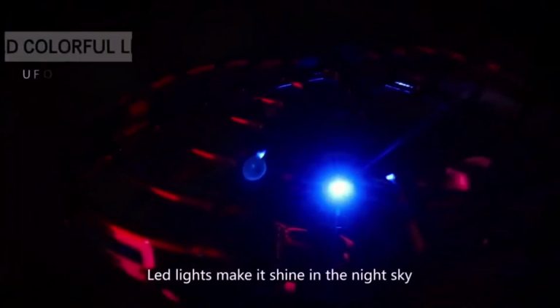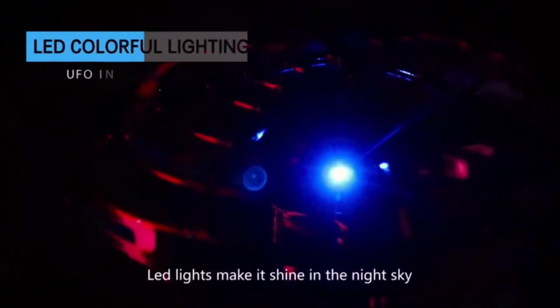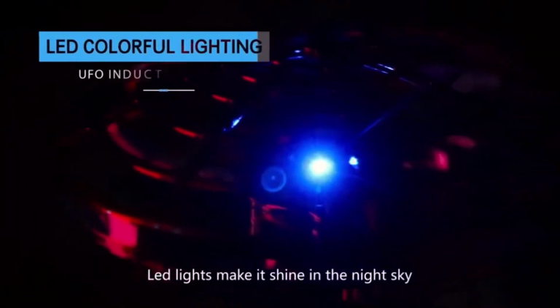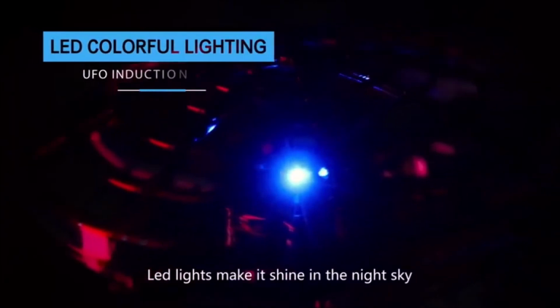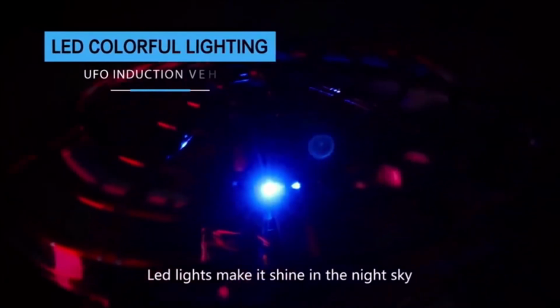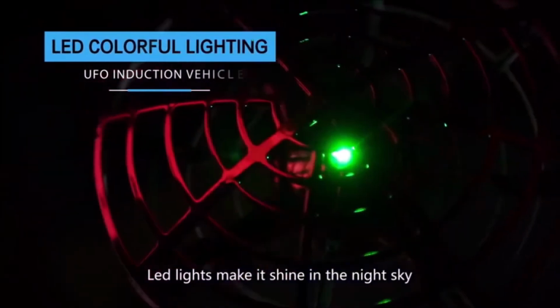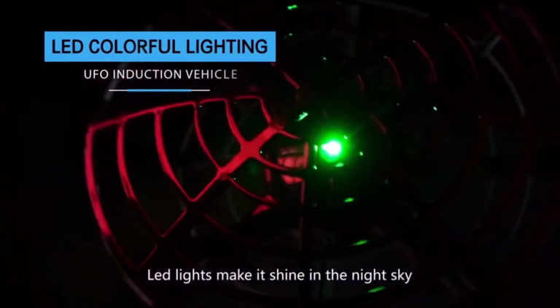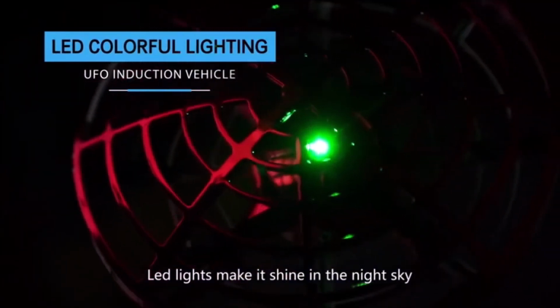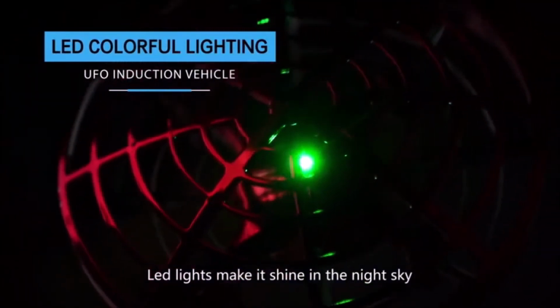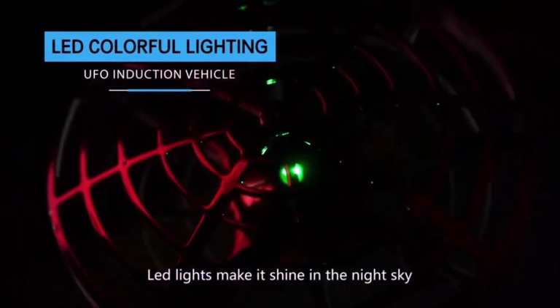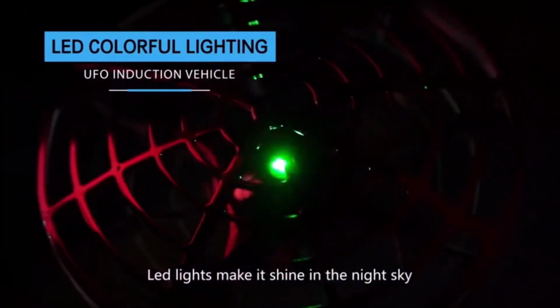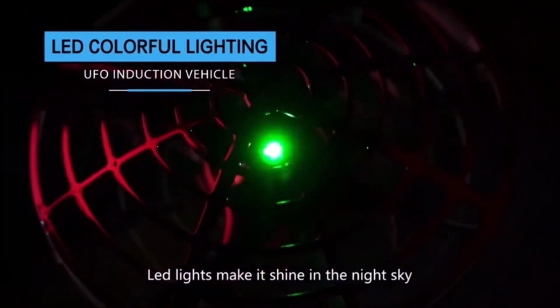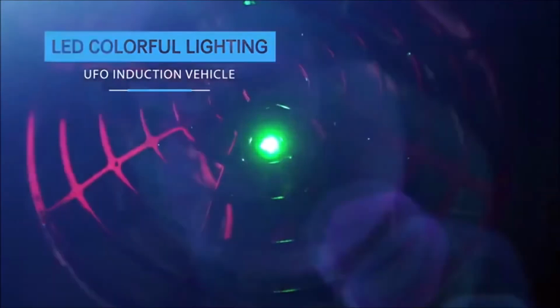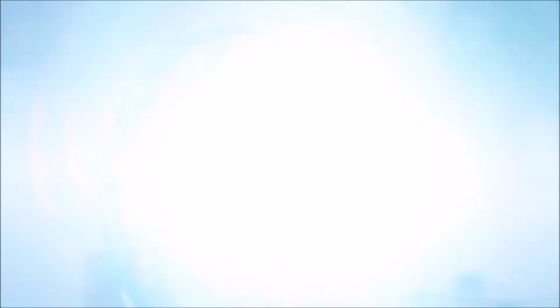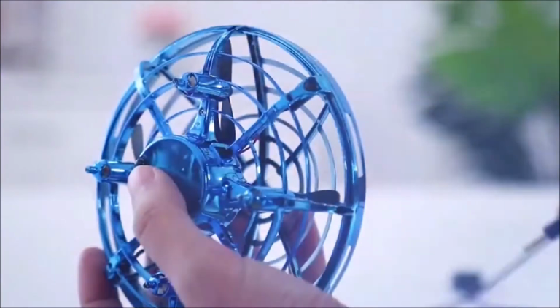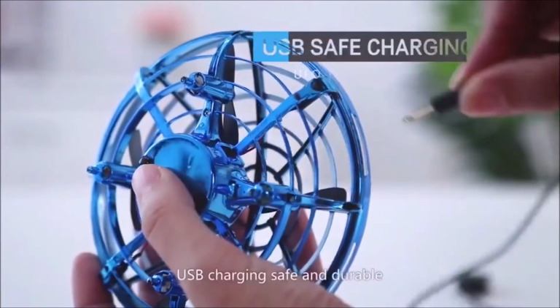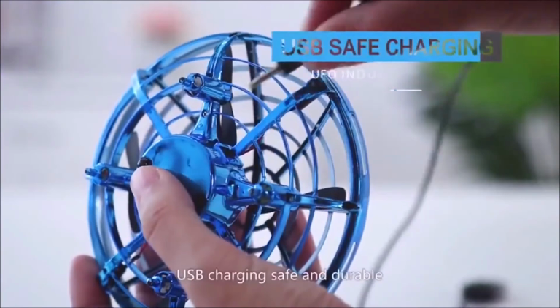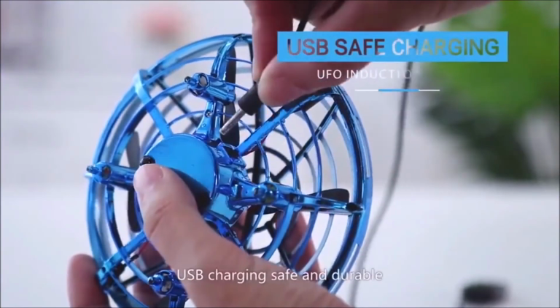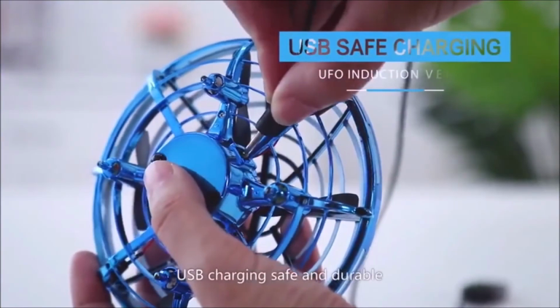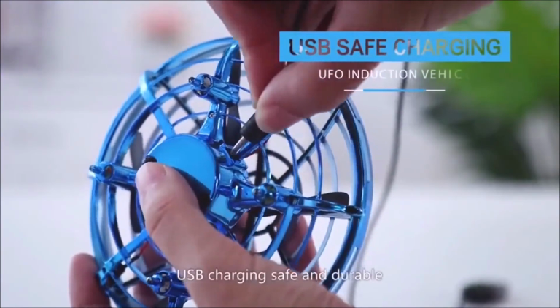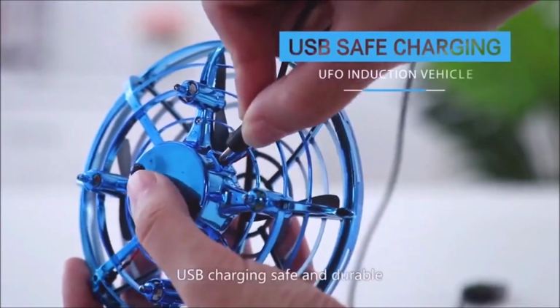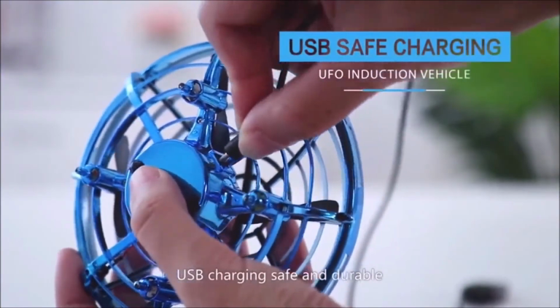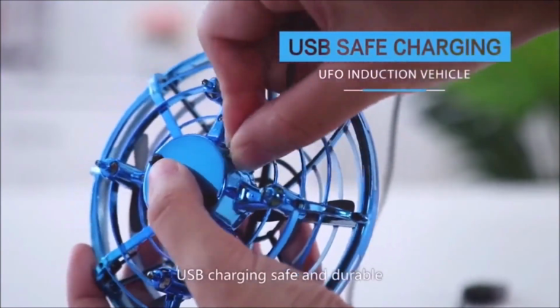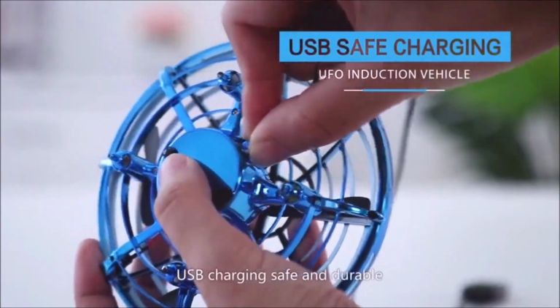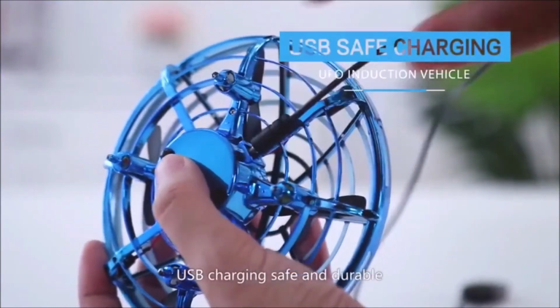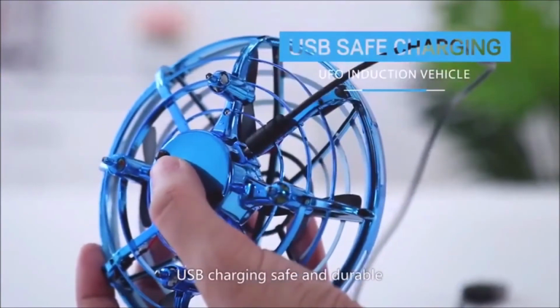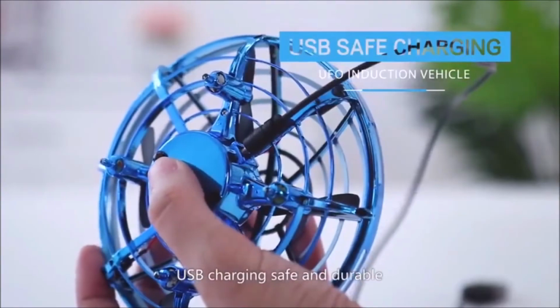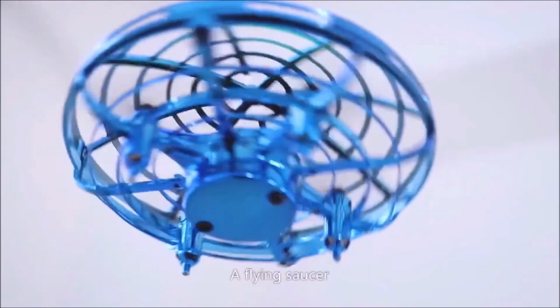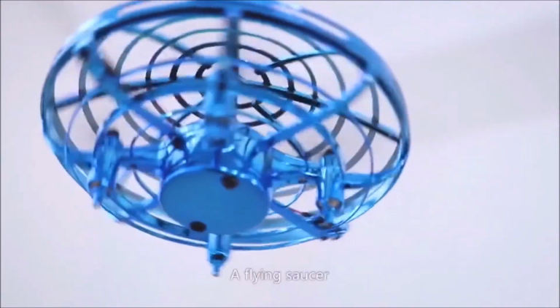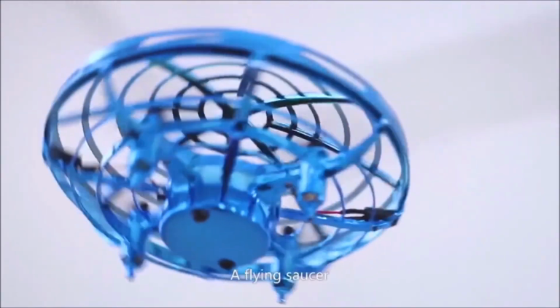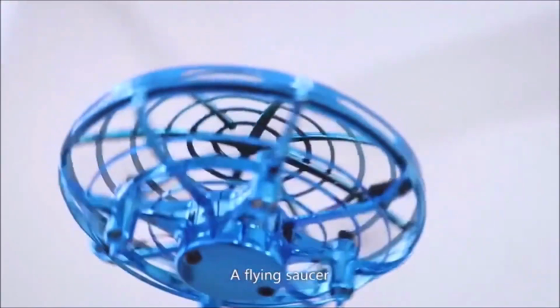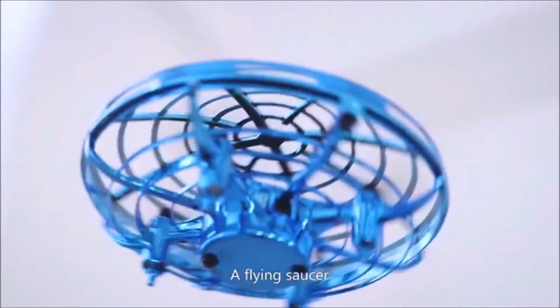LED lights make it shine in the night sky. USB charging, safe and durable. Add flying fun.